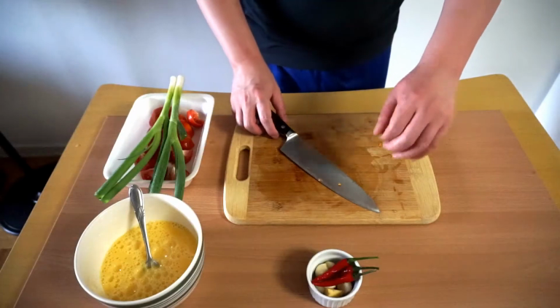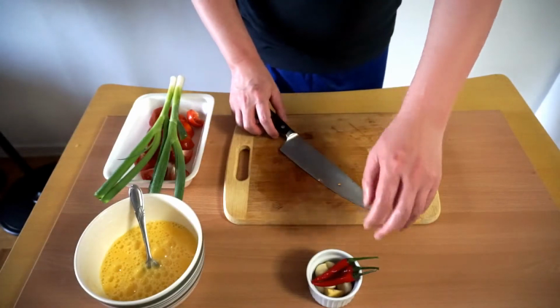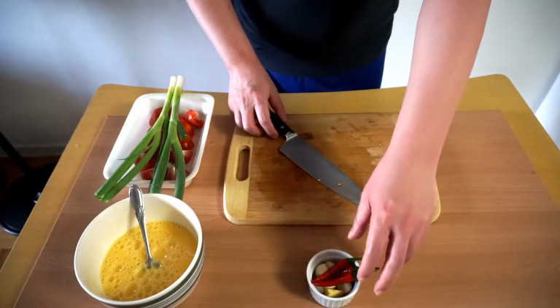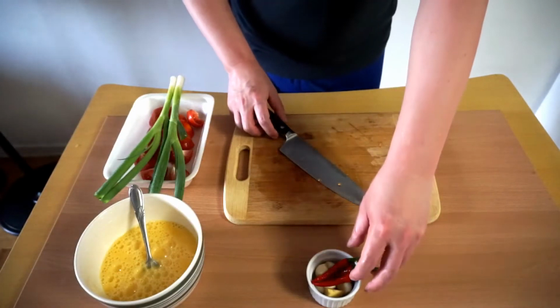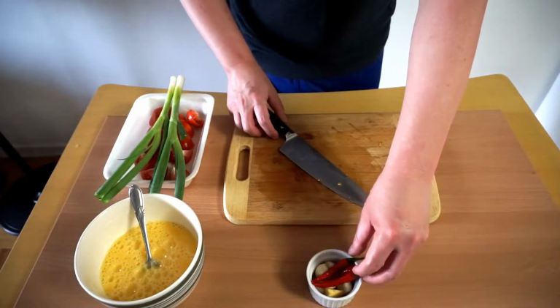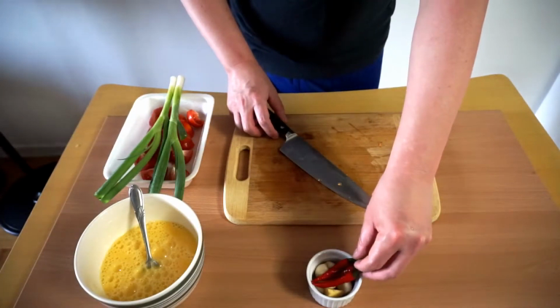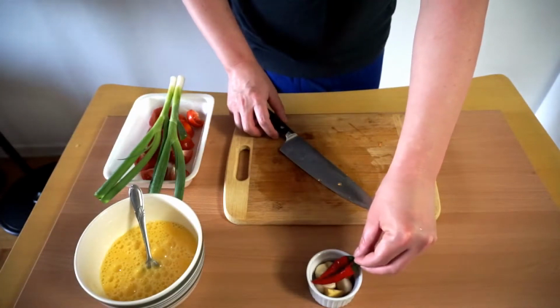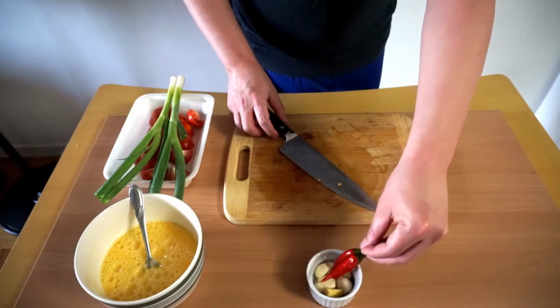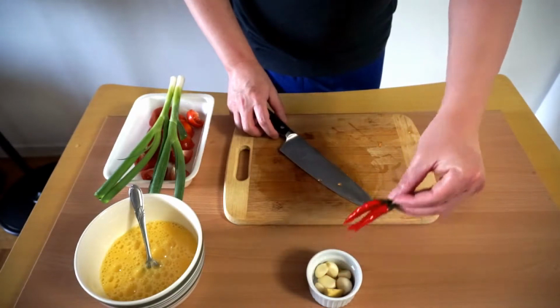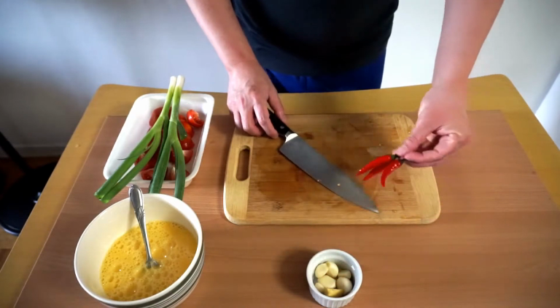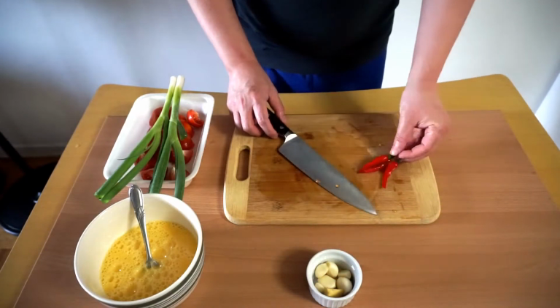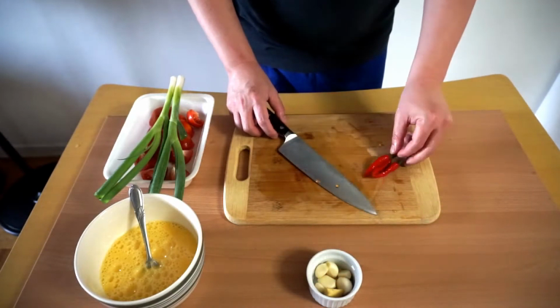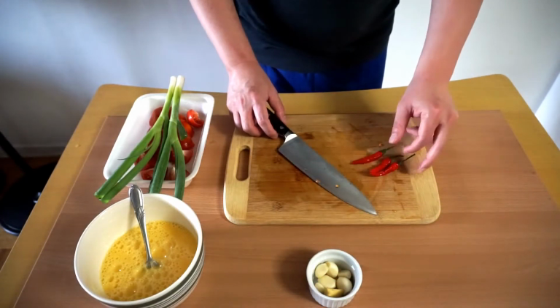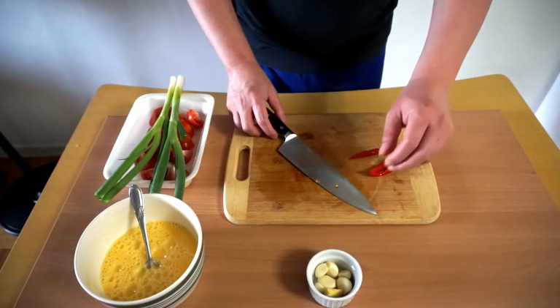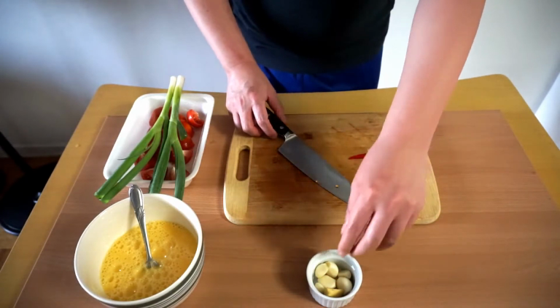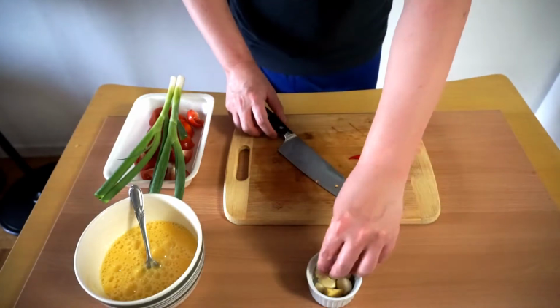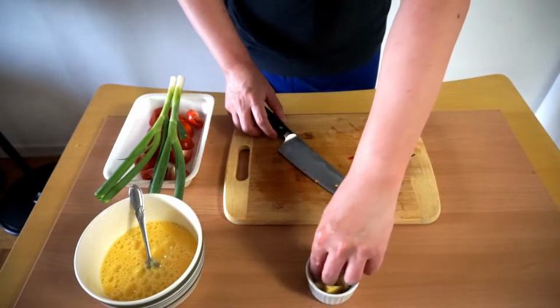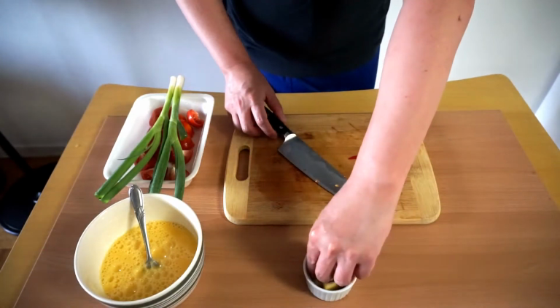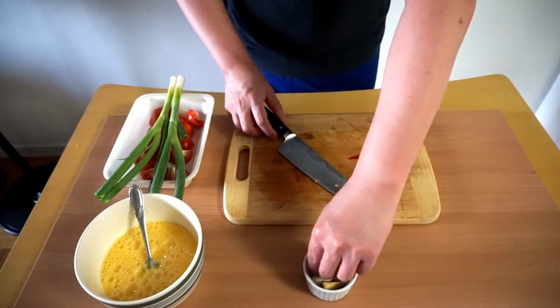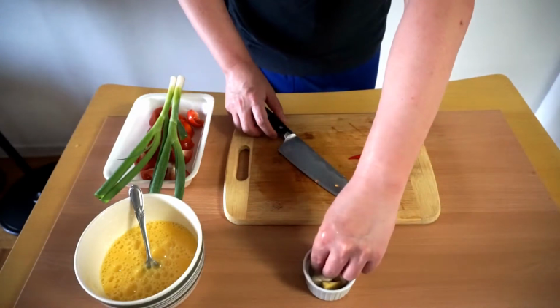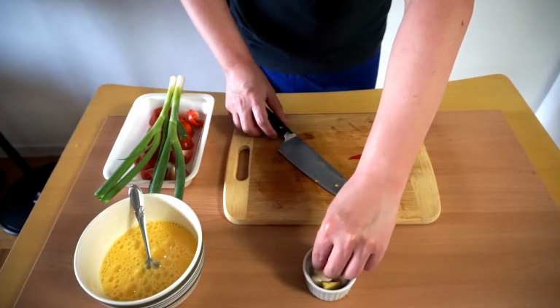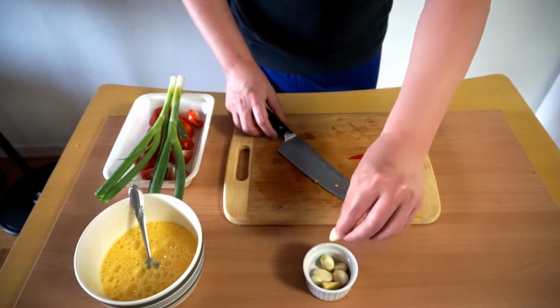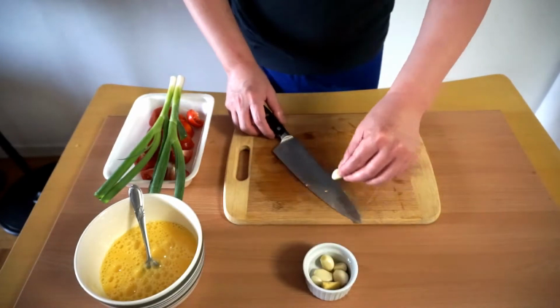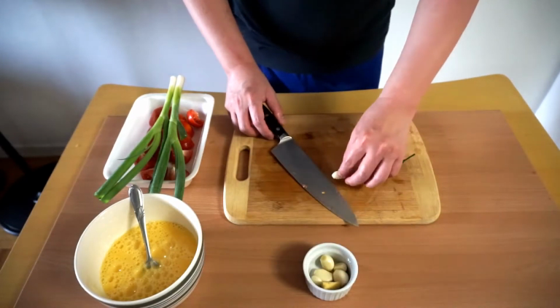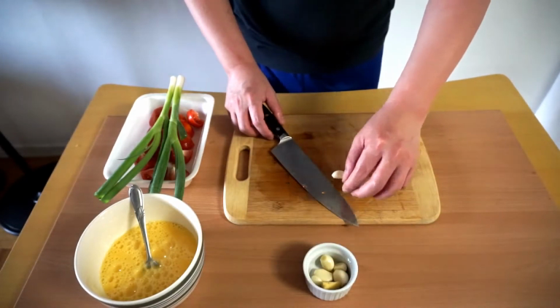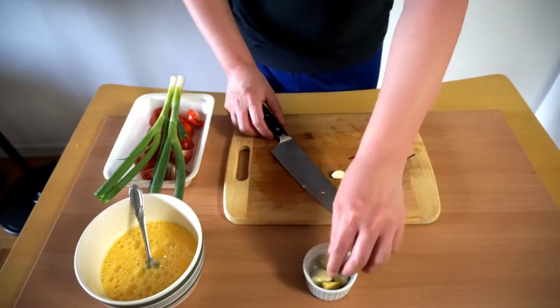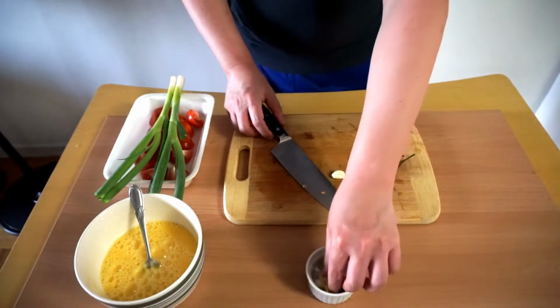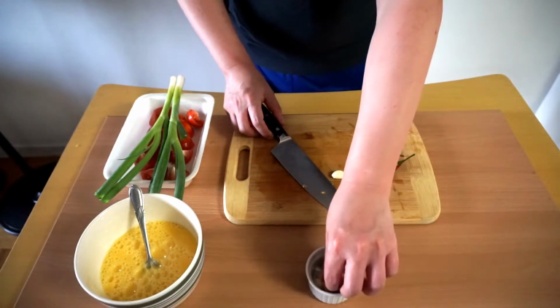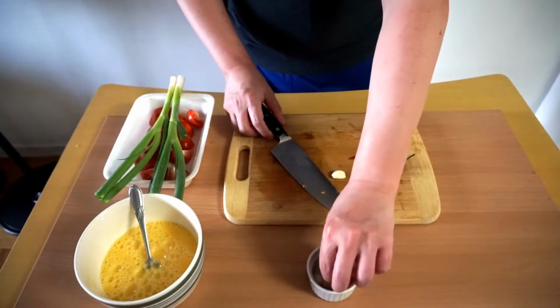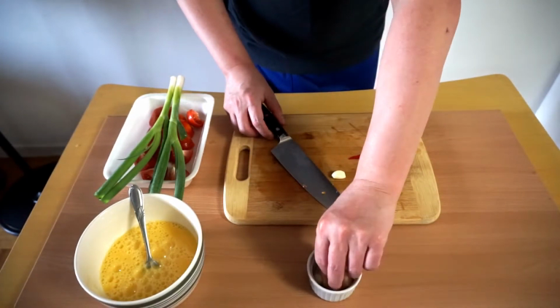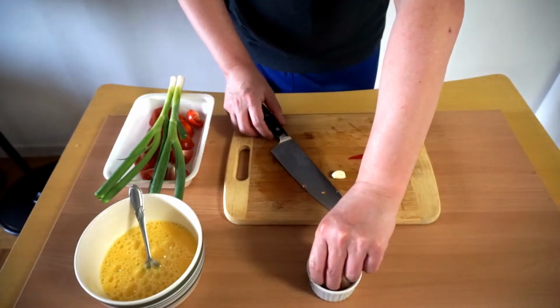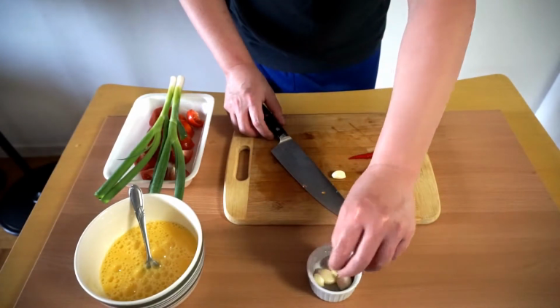For the chilies, garlic, and ginger, just chop them finely.